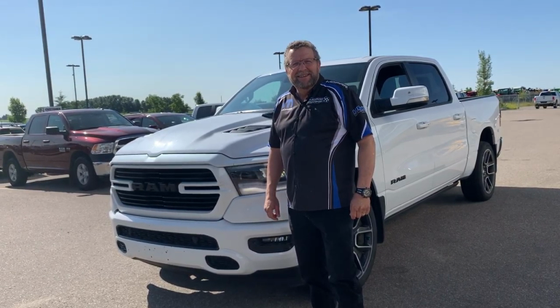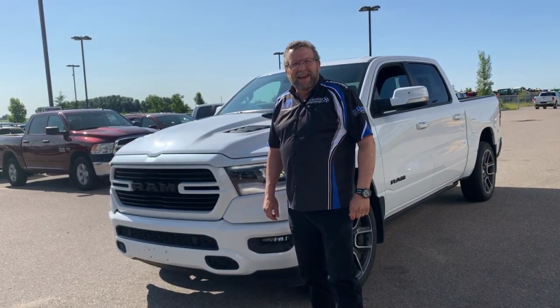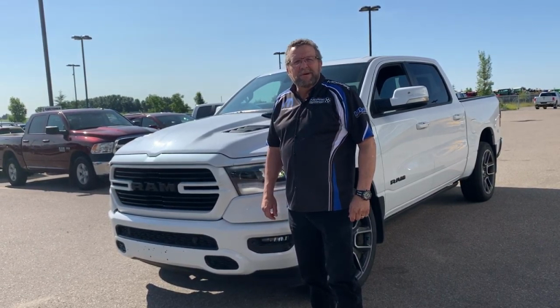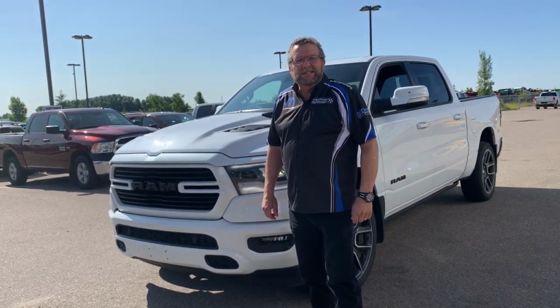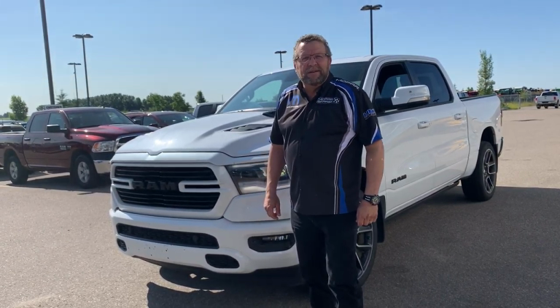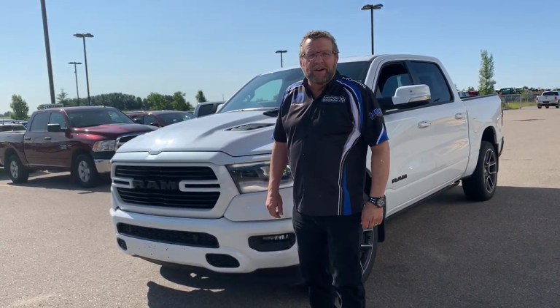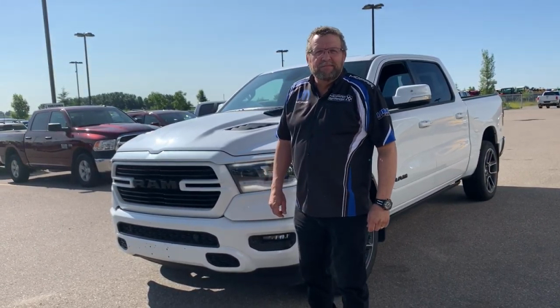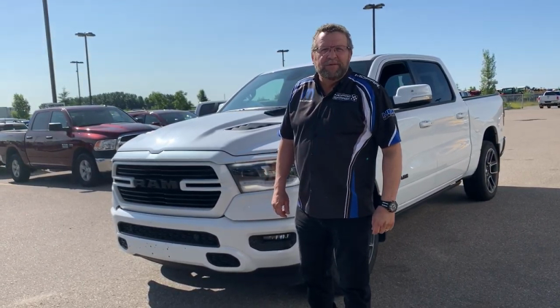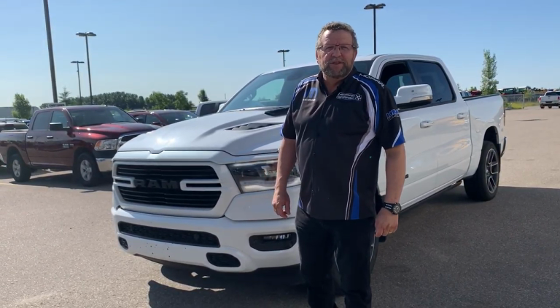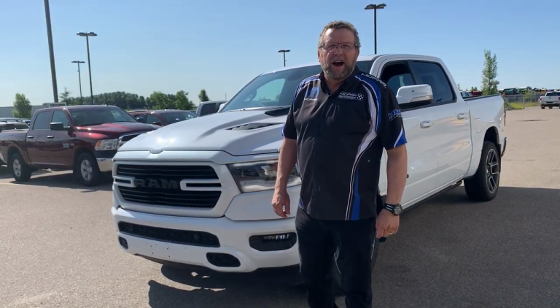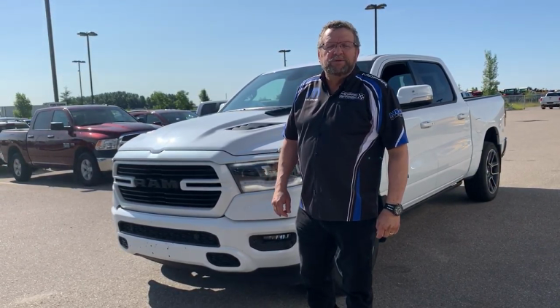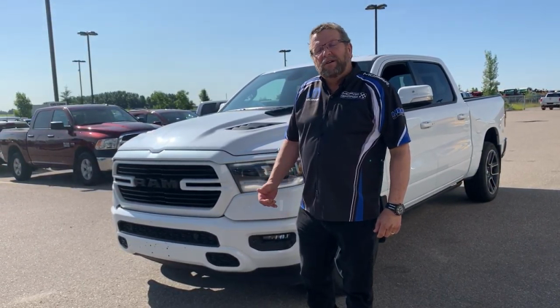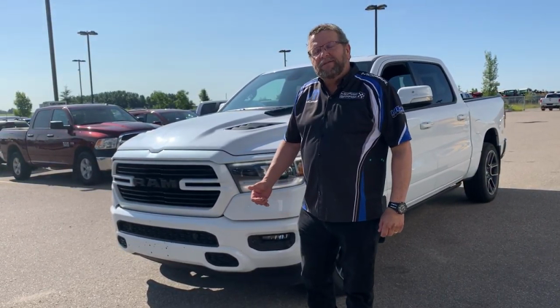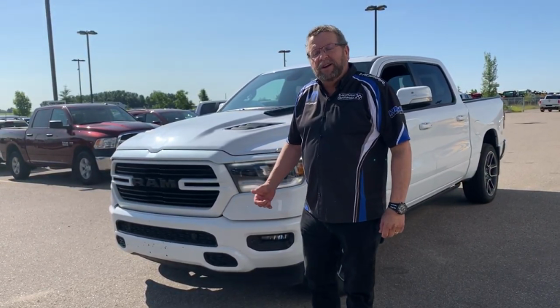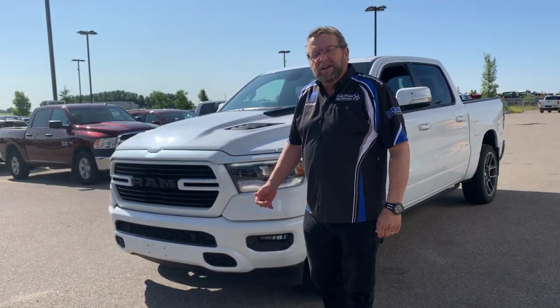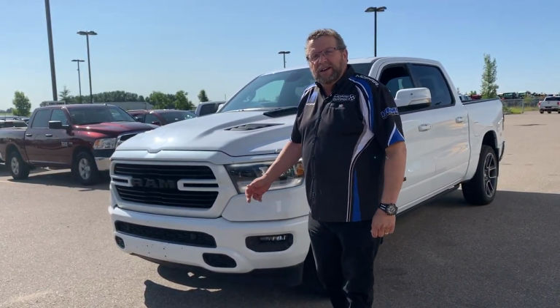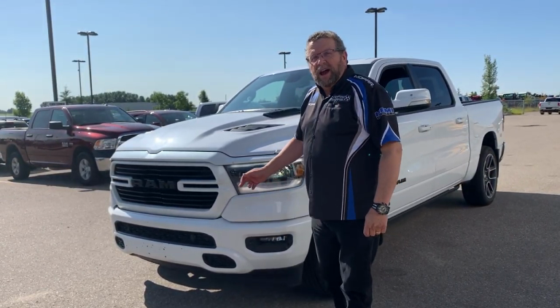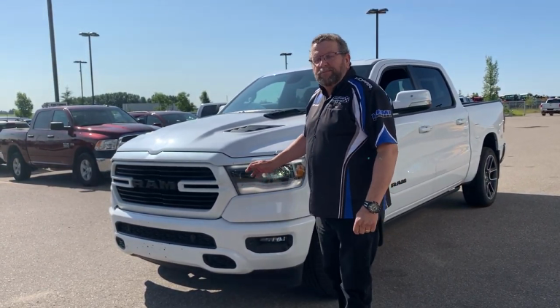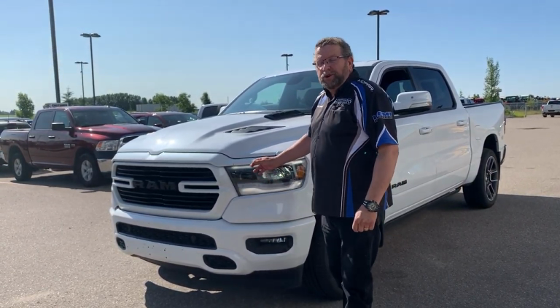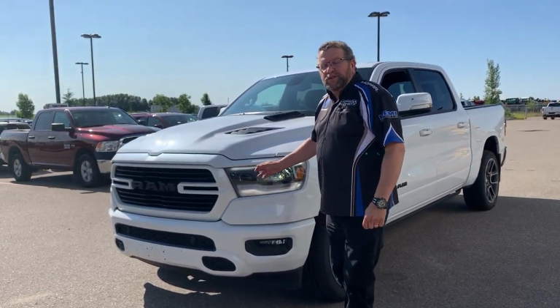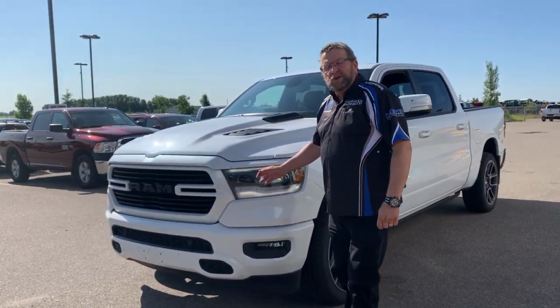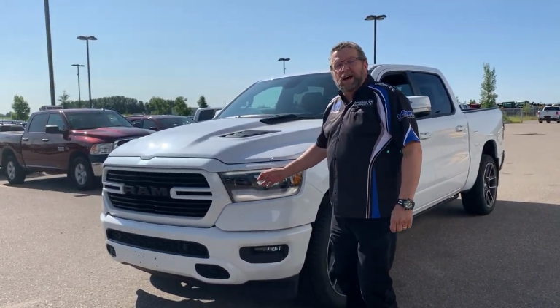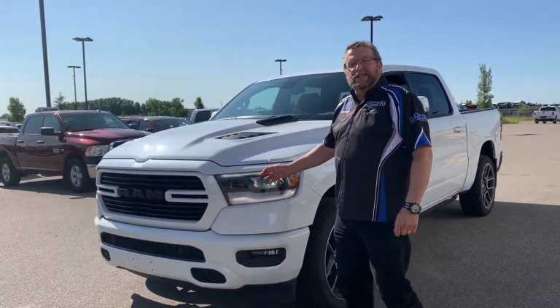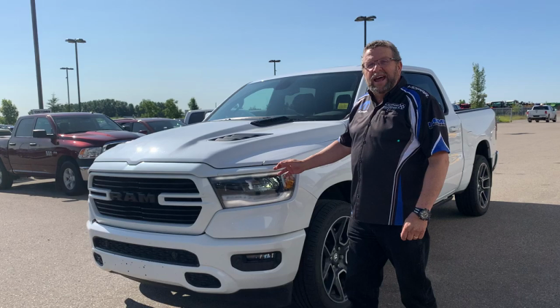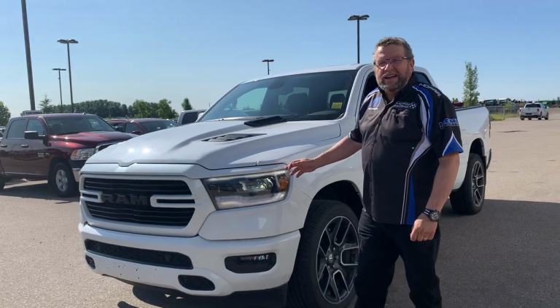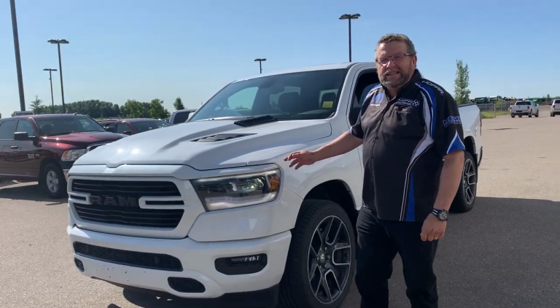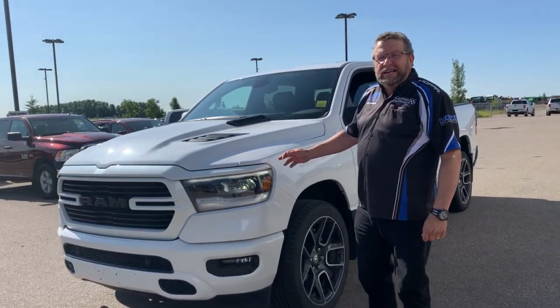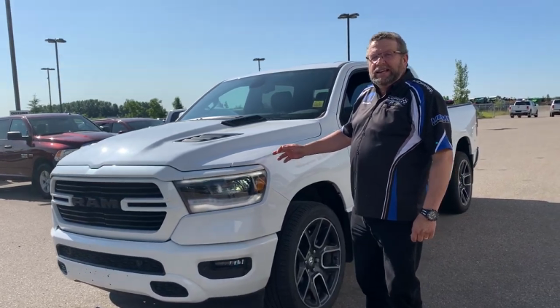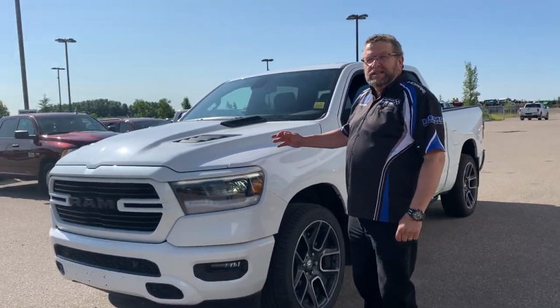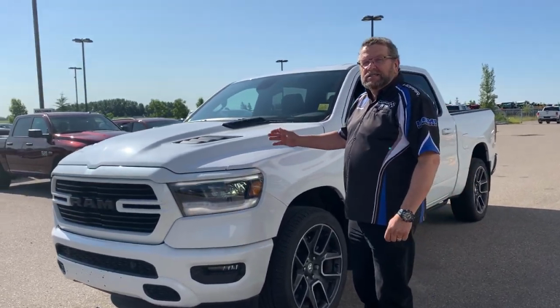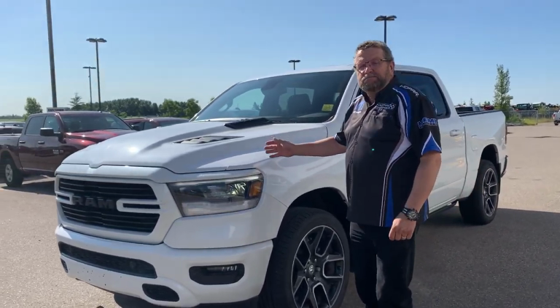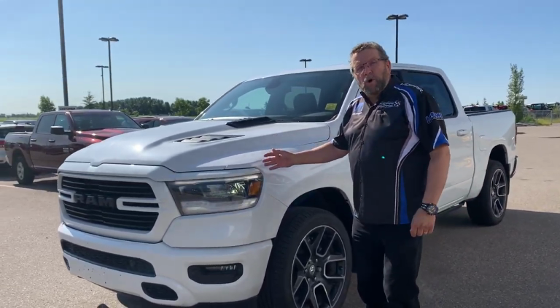Hey everybody, Steve McPartner here from Mountain View Dodge. What do I have here? A beautiful 2019 Sport.